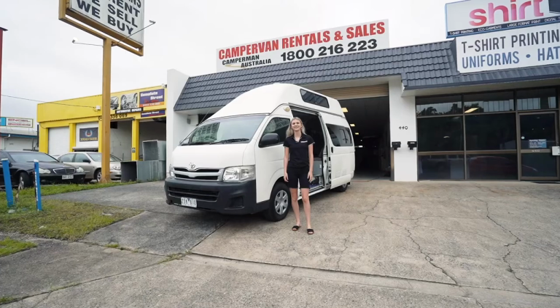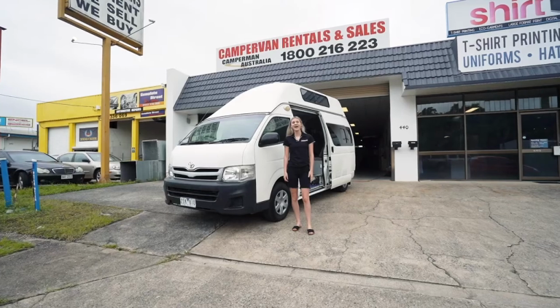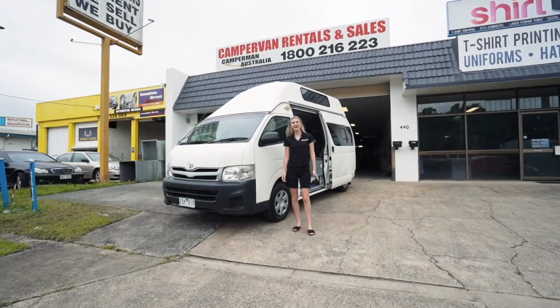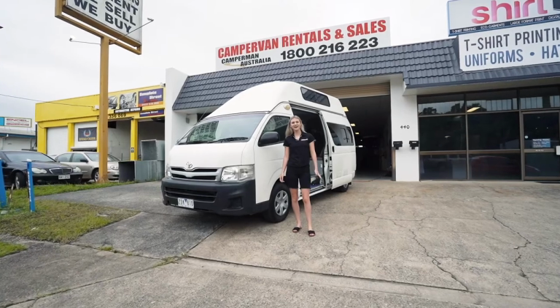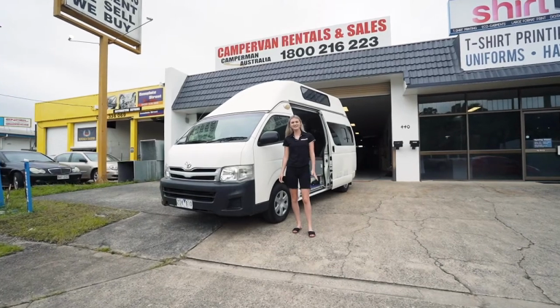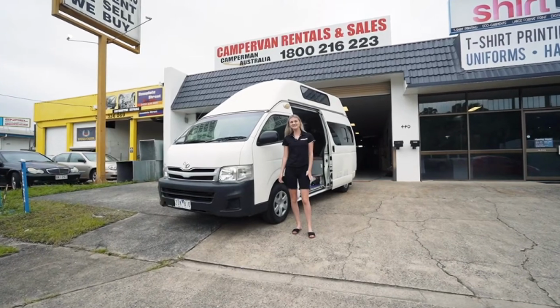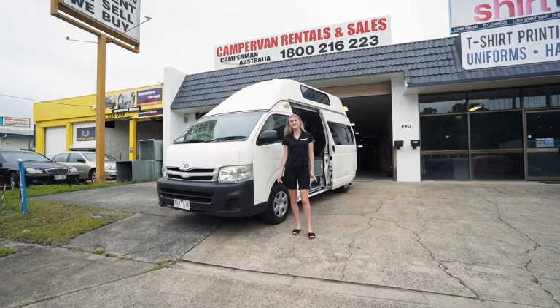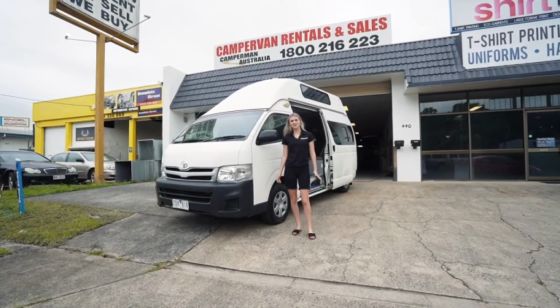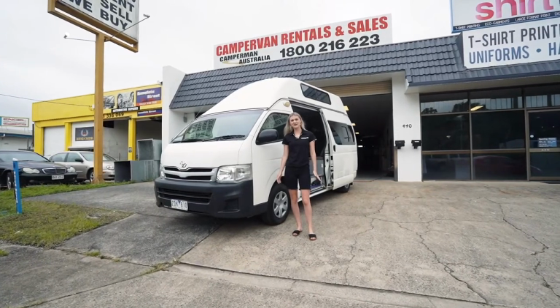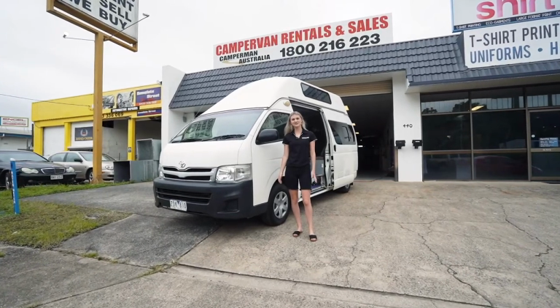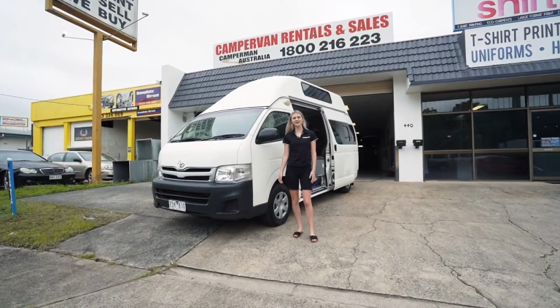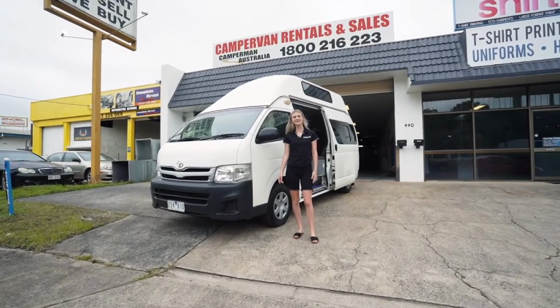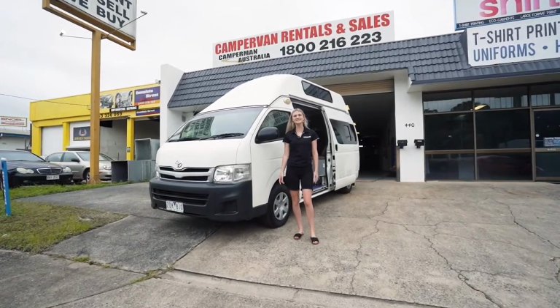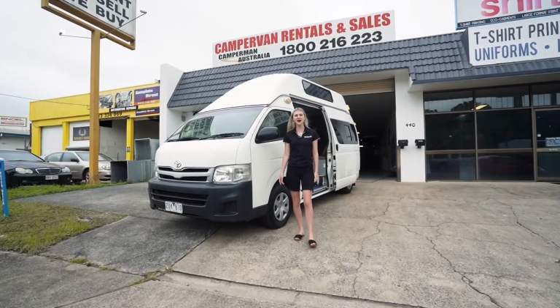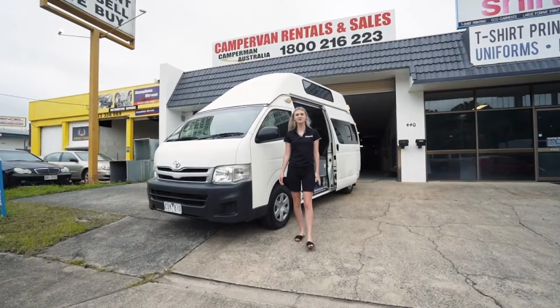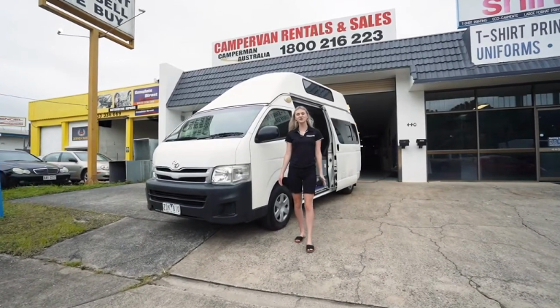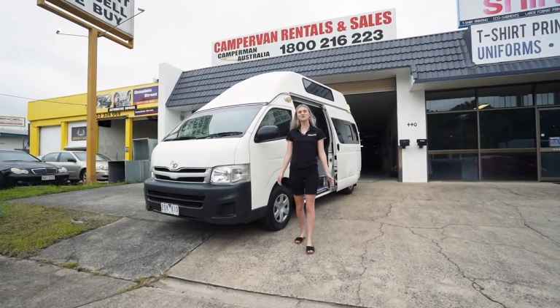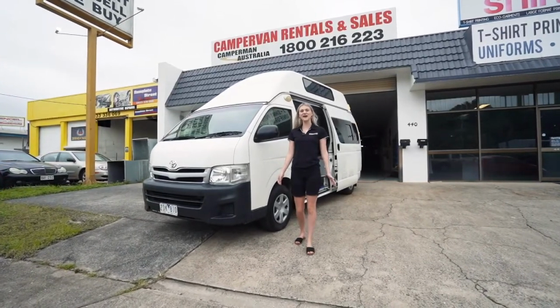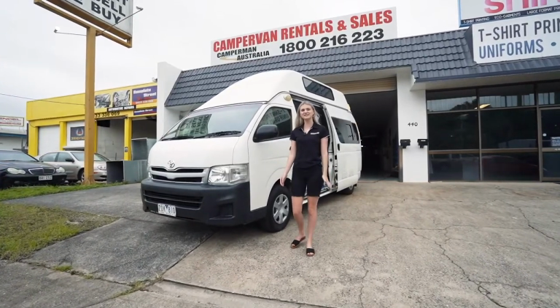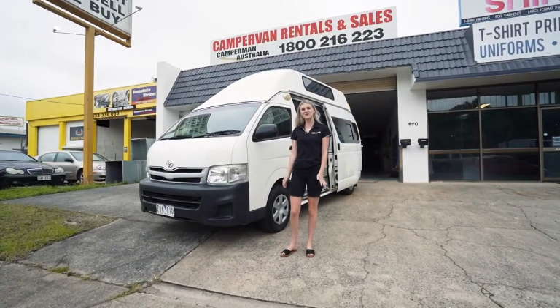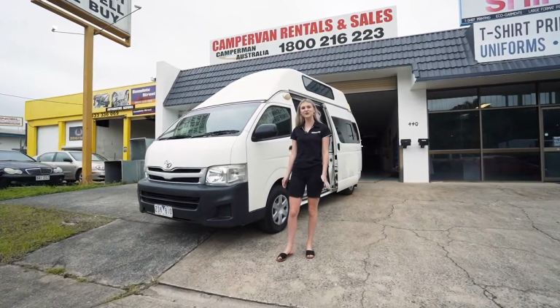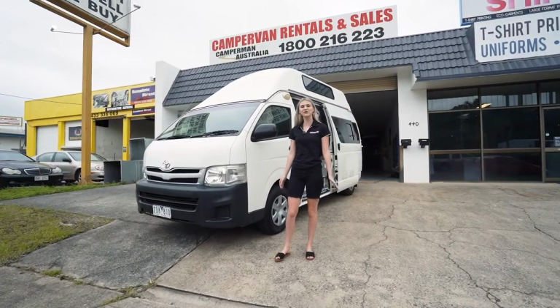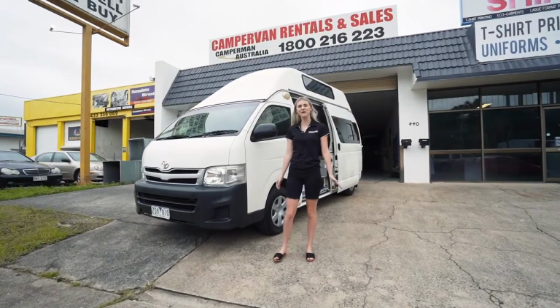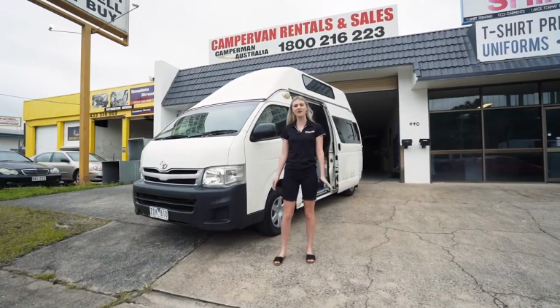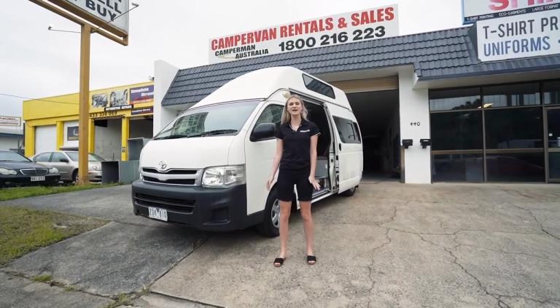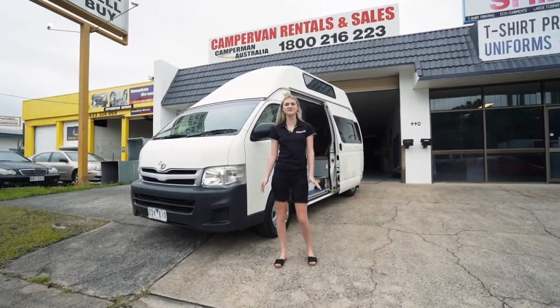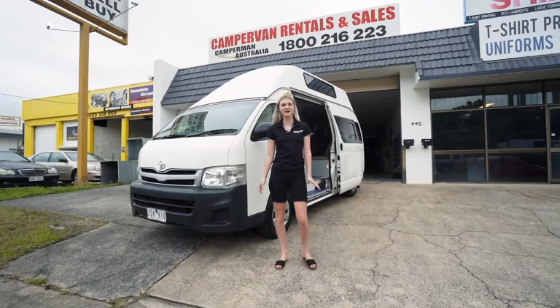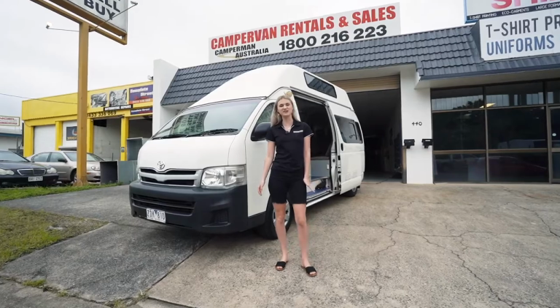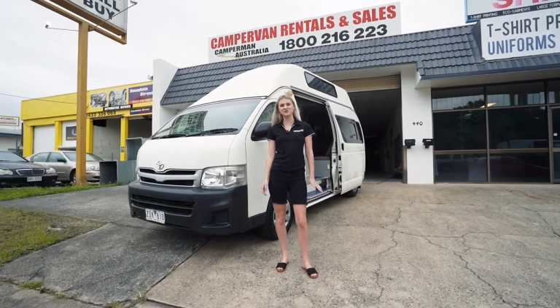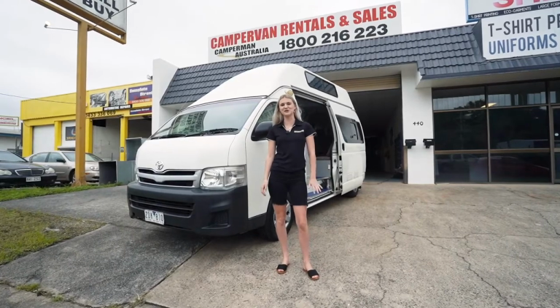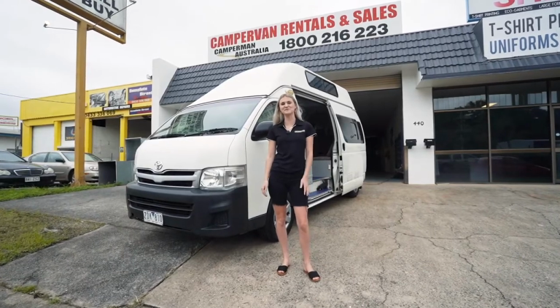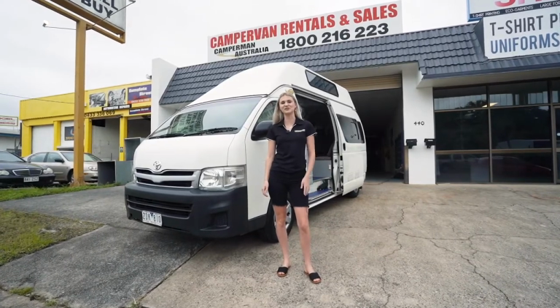Hey guys, this is Camperman Australia and today I'll be showing you a van tutorial on the Paradise 5 shower toilet model.